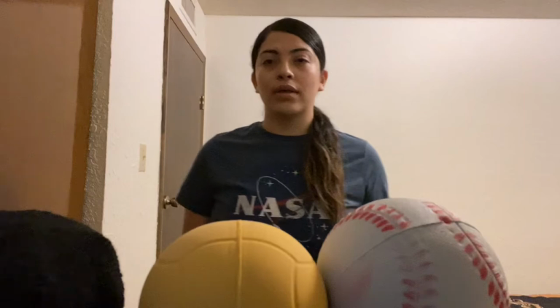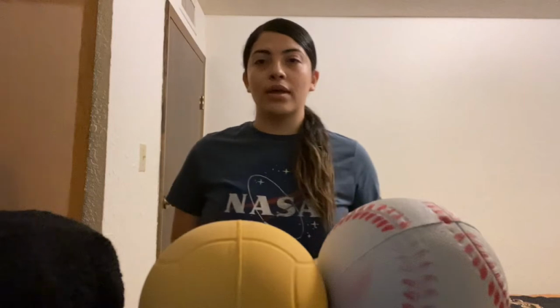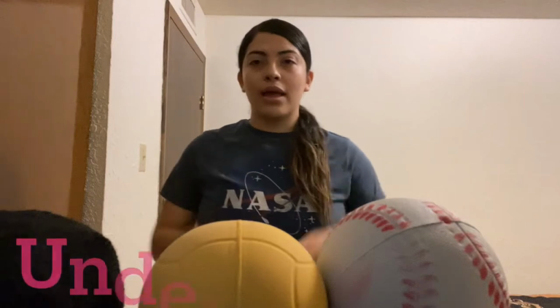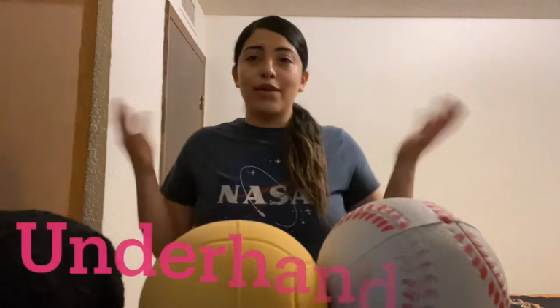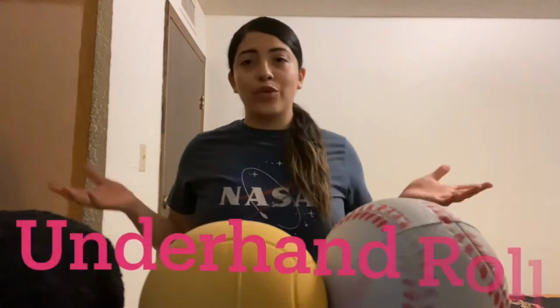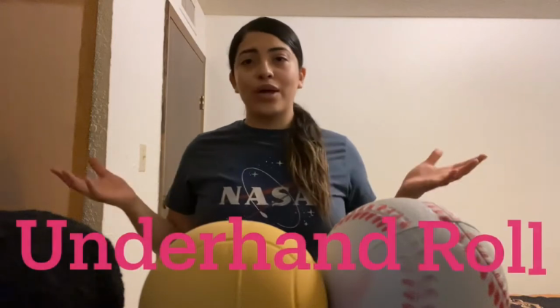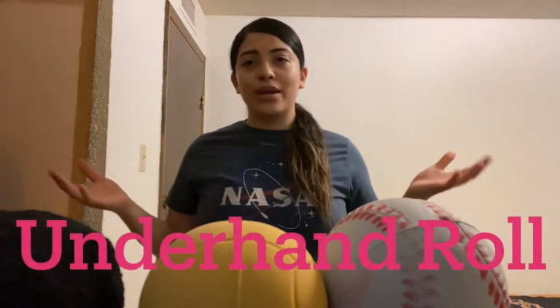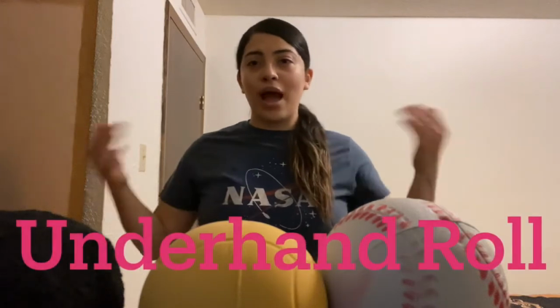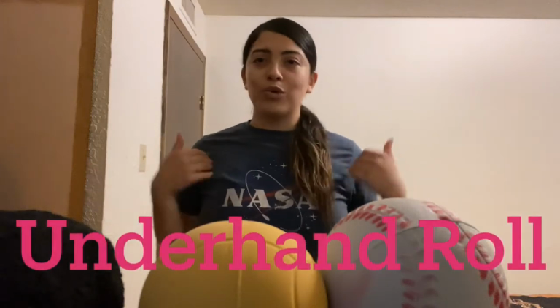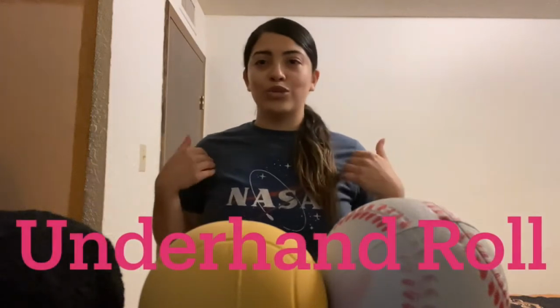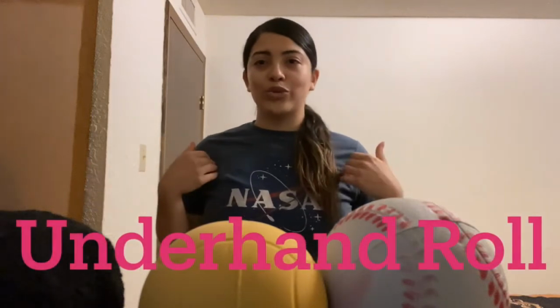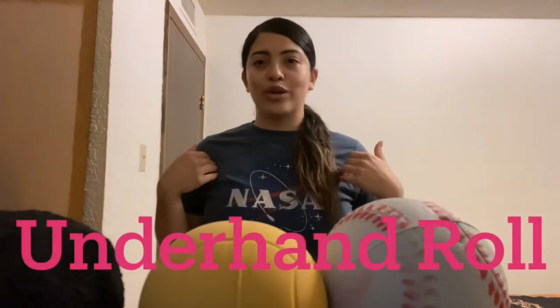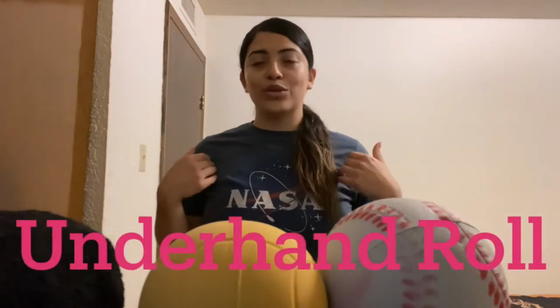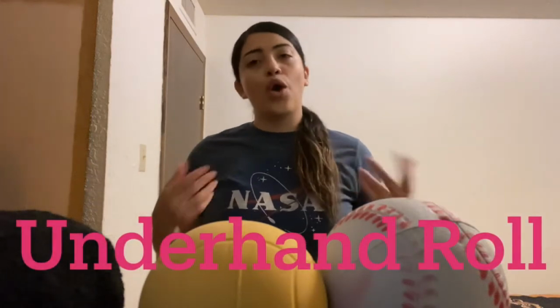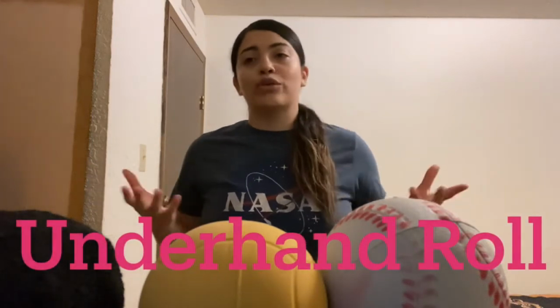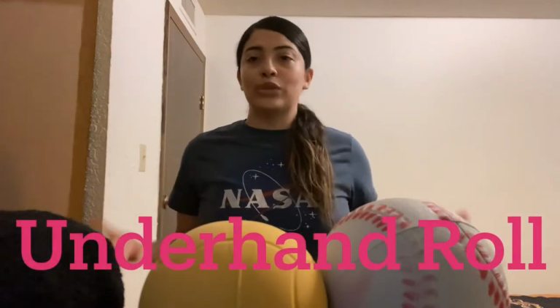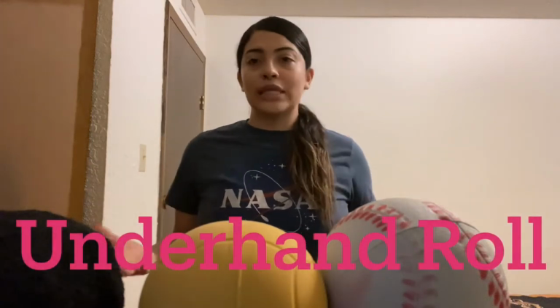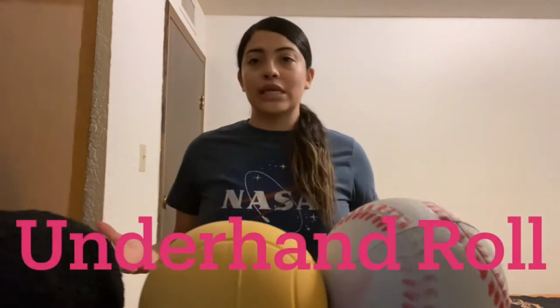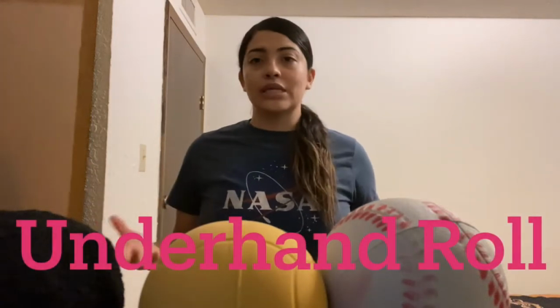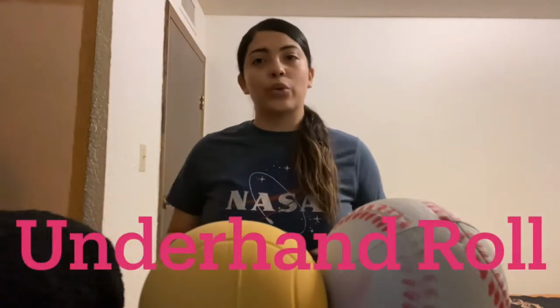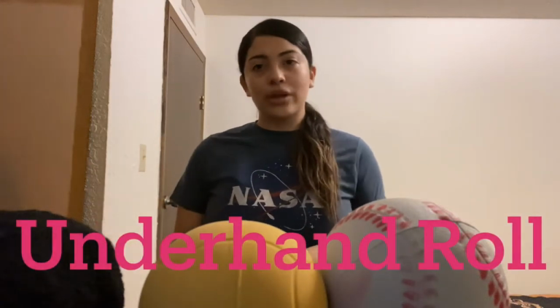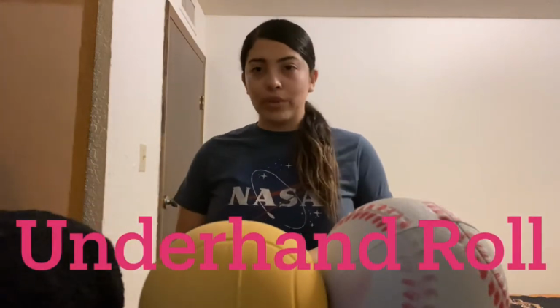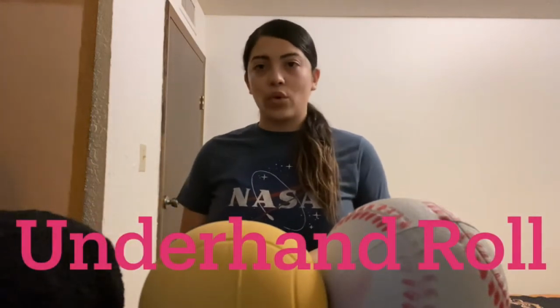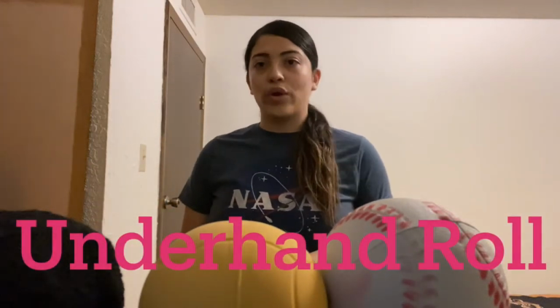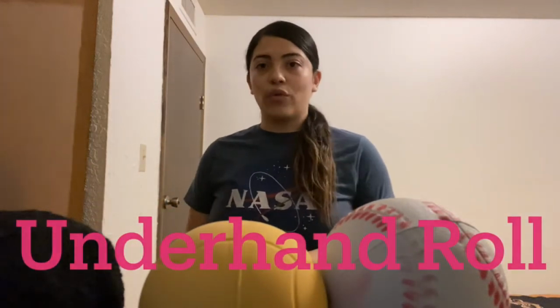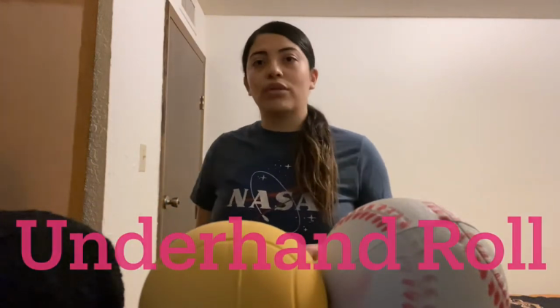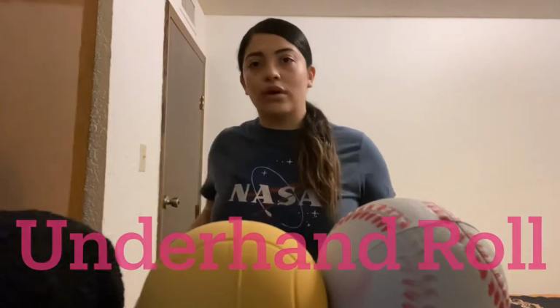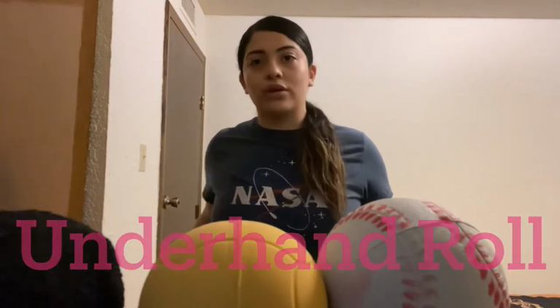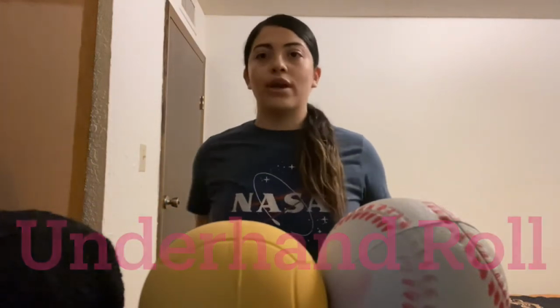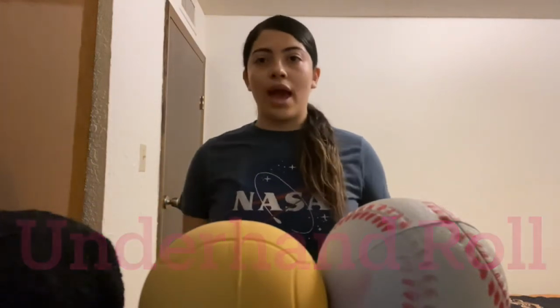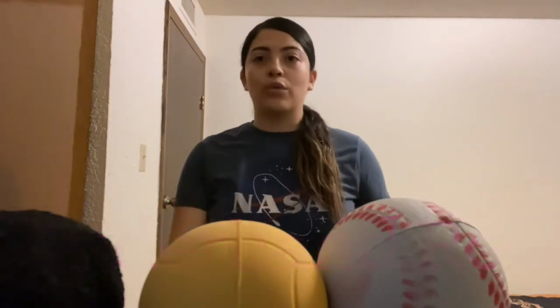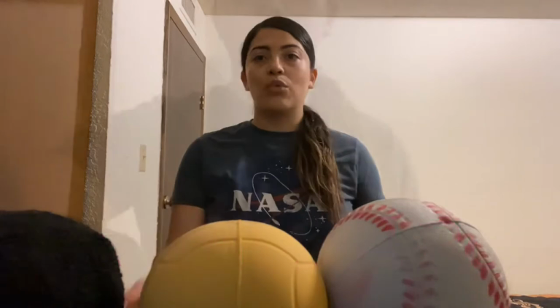Hello everyone, I'm Coach Rios. For today's lesson, we're going to be going over the underhand roll.